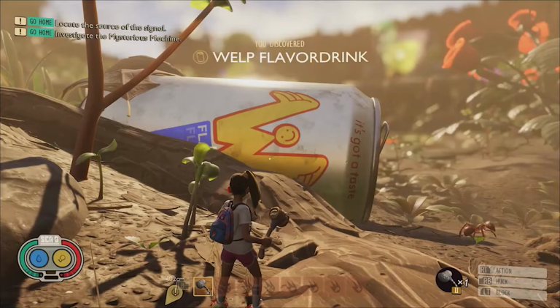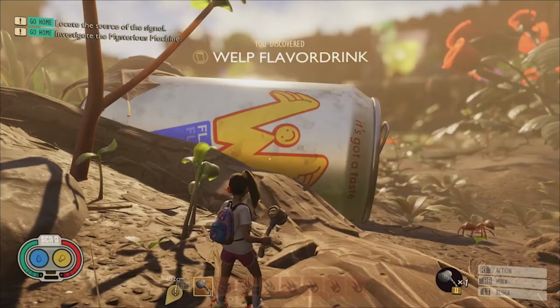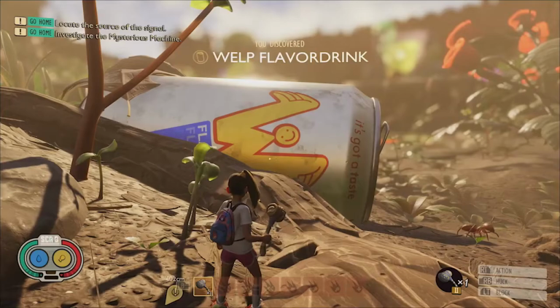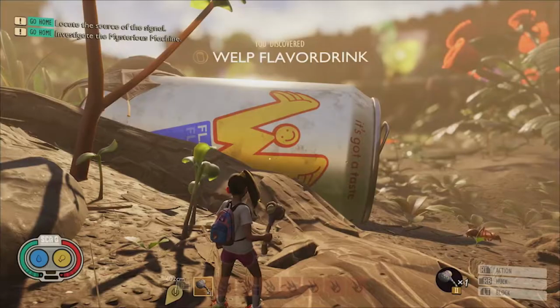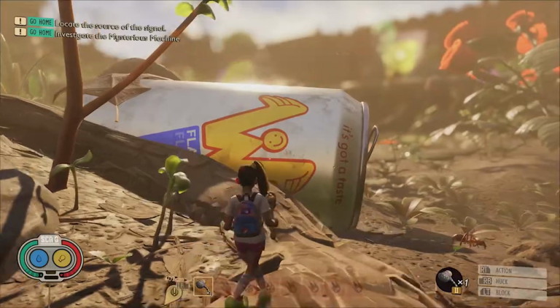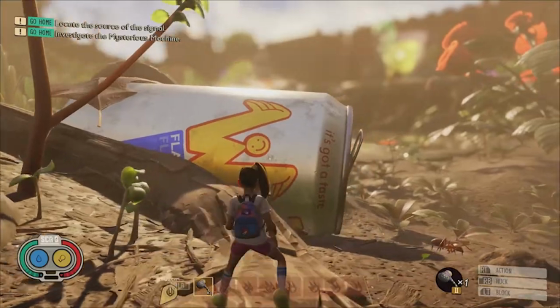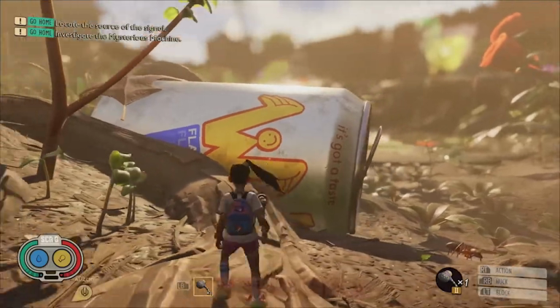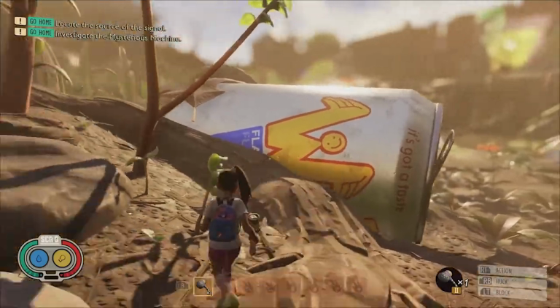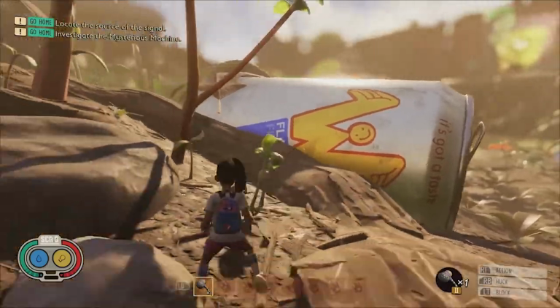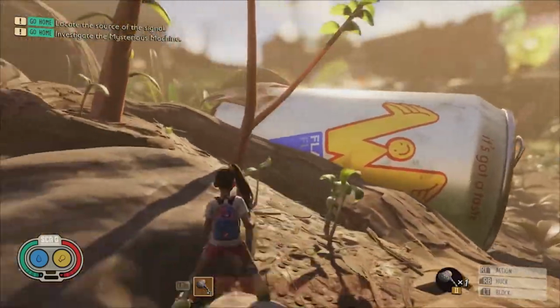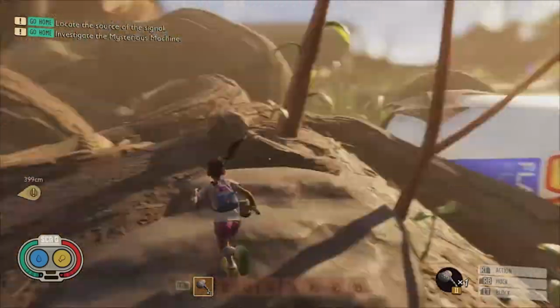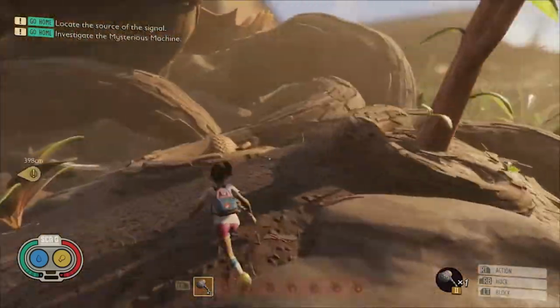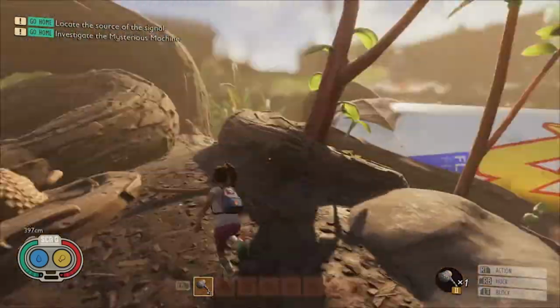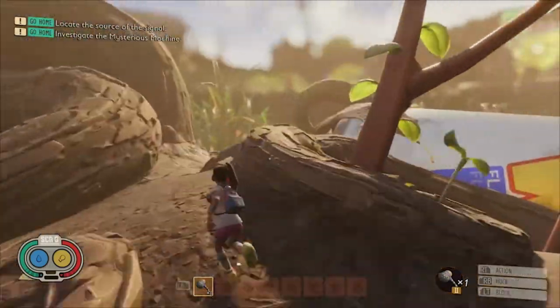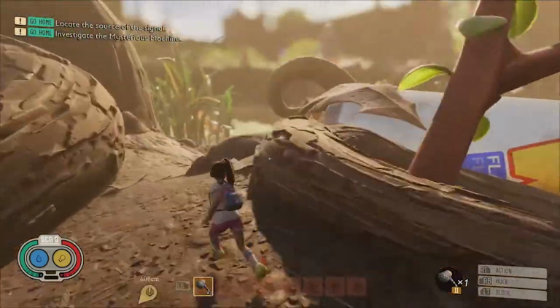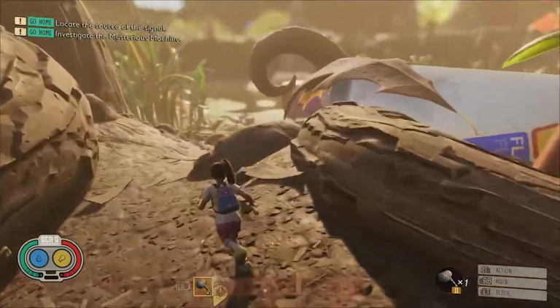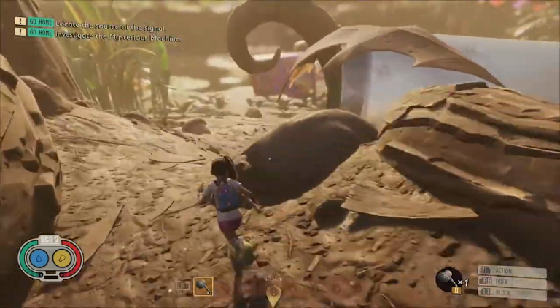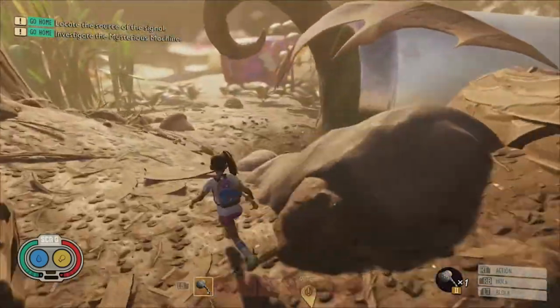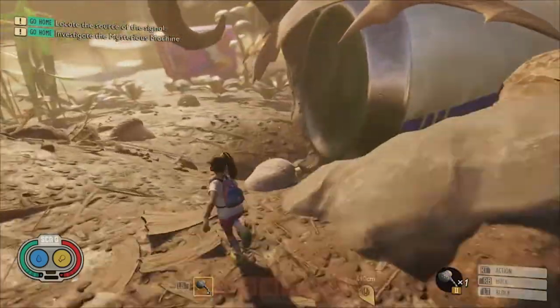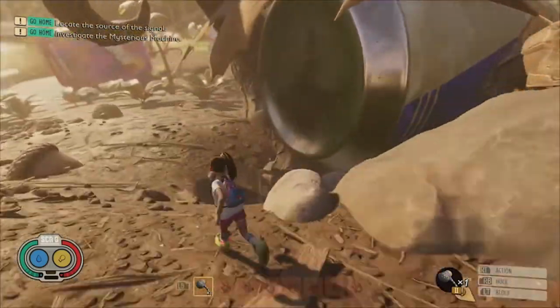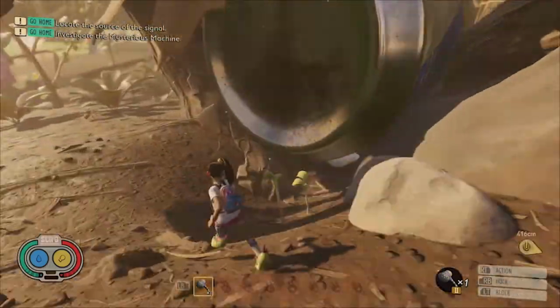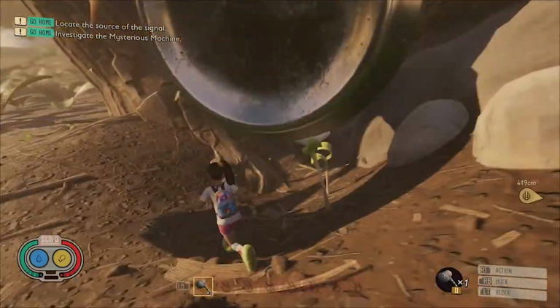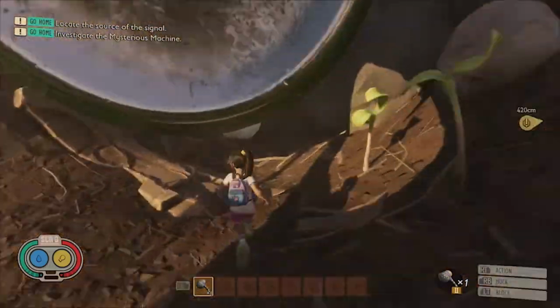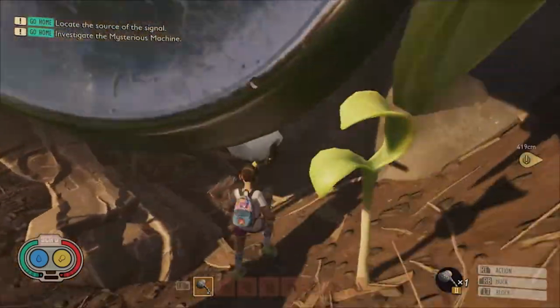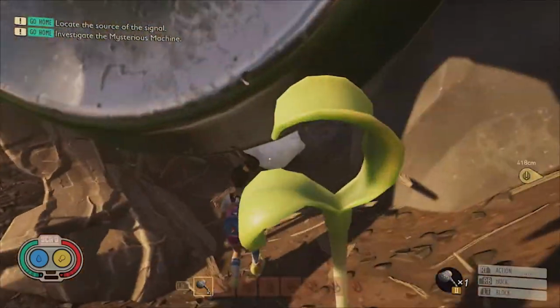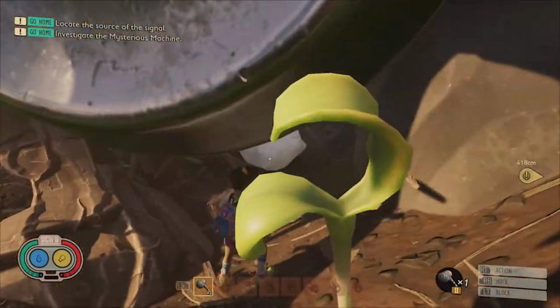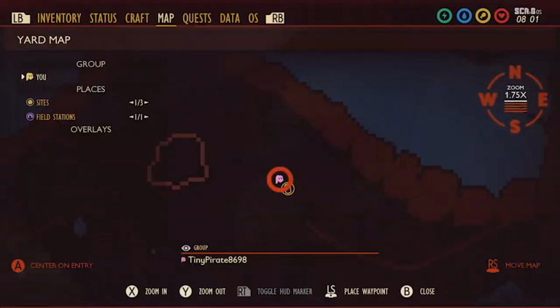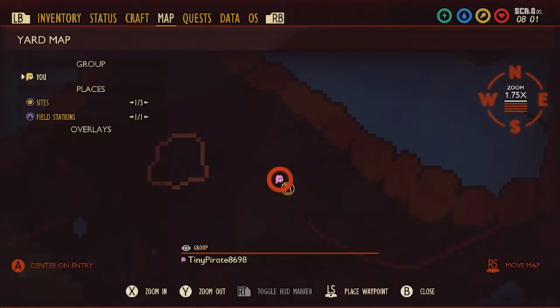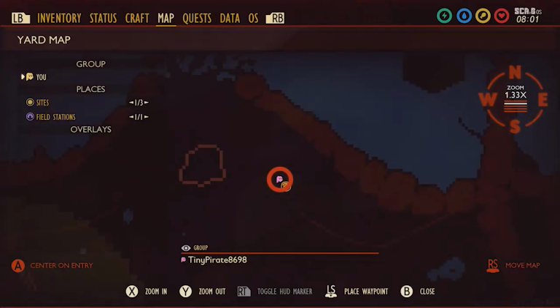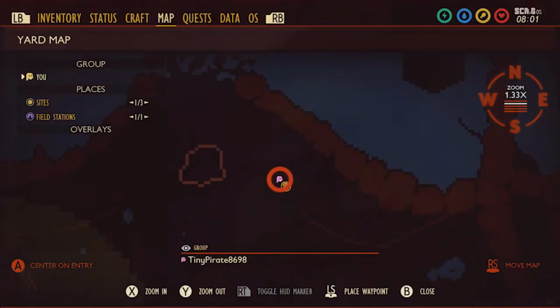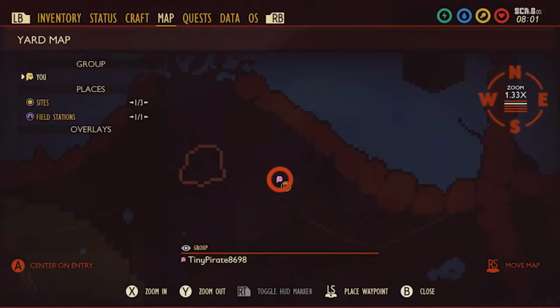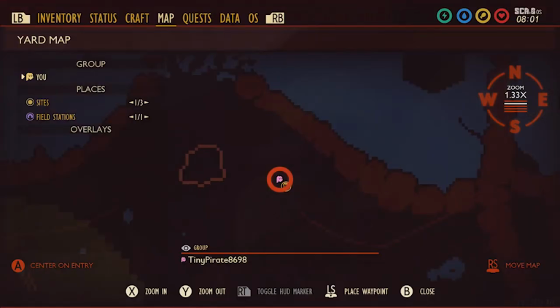One of the easiest milk molars to find is located under the backside of the Welp Flavor Drink landmark. Here it is on the map.